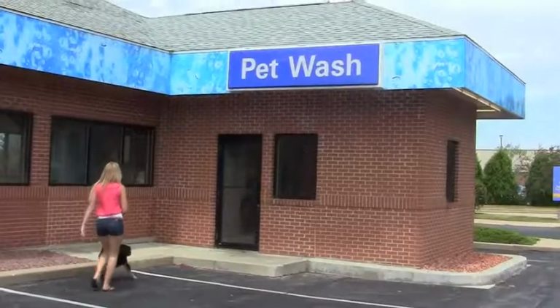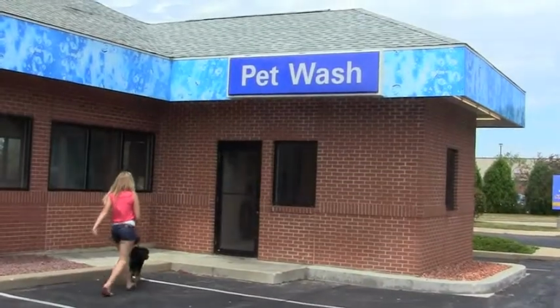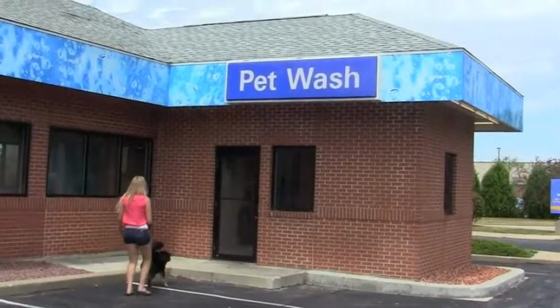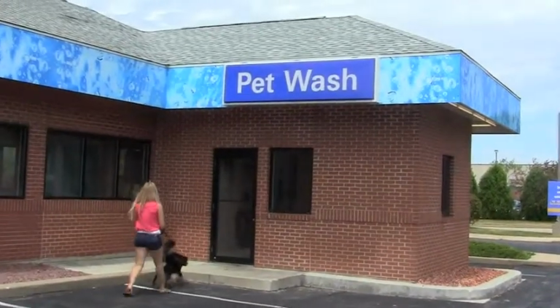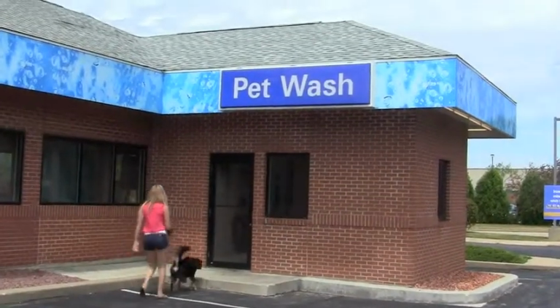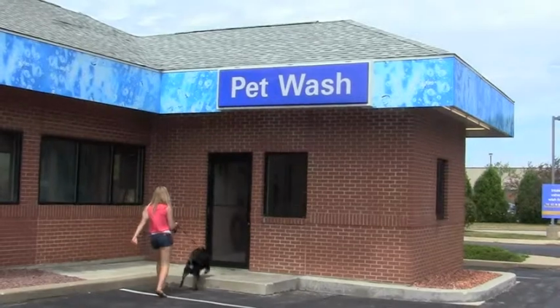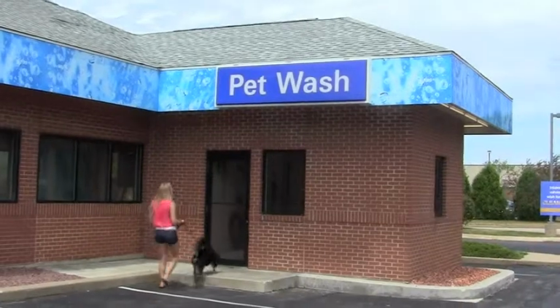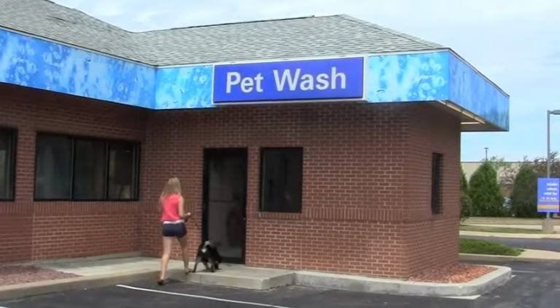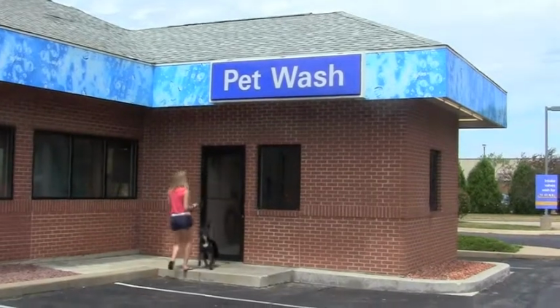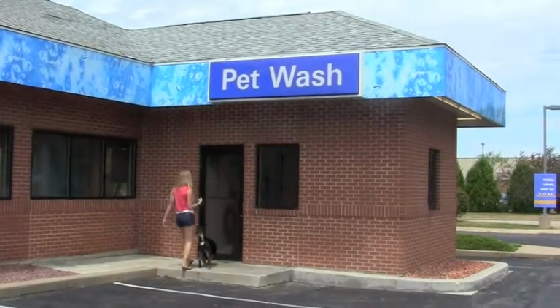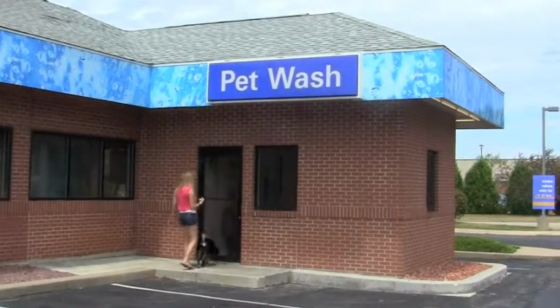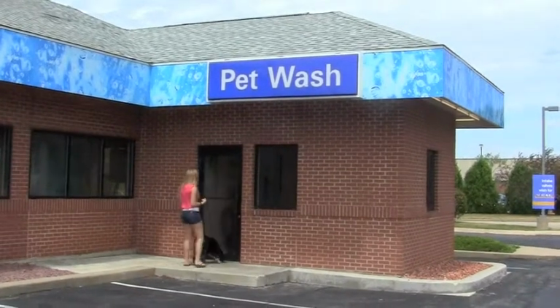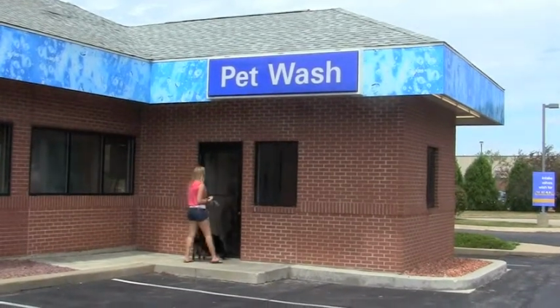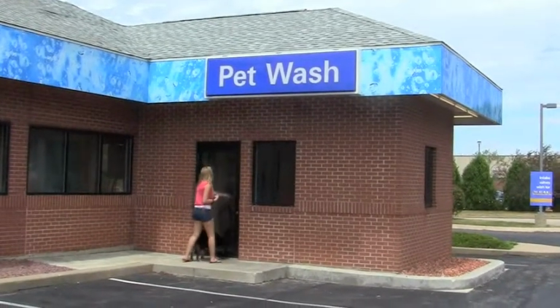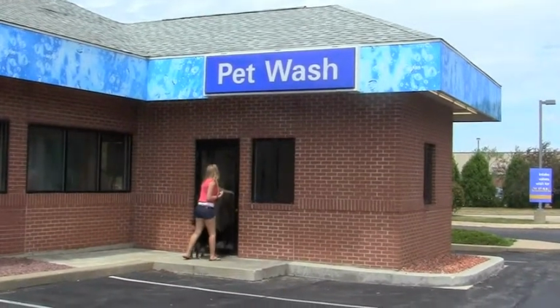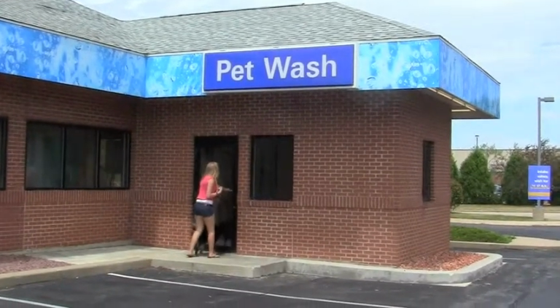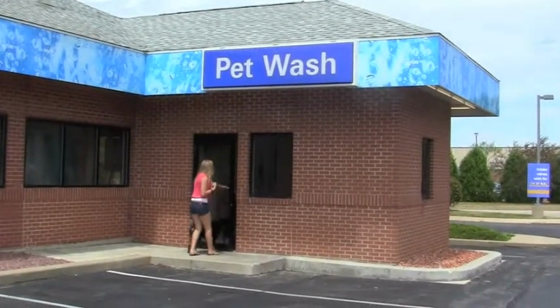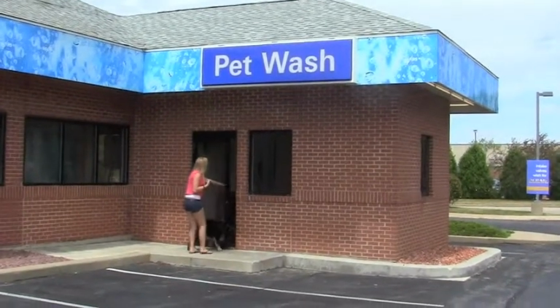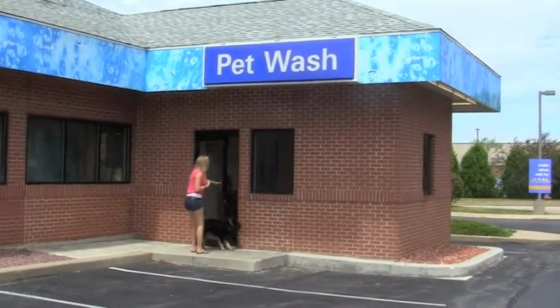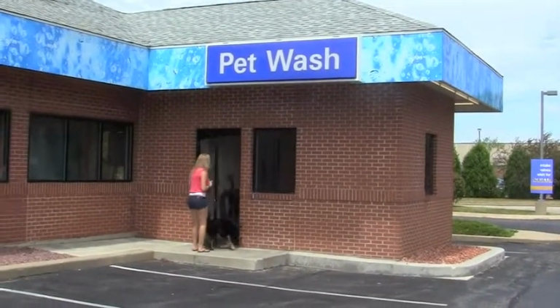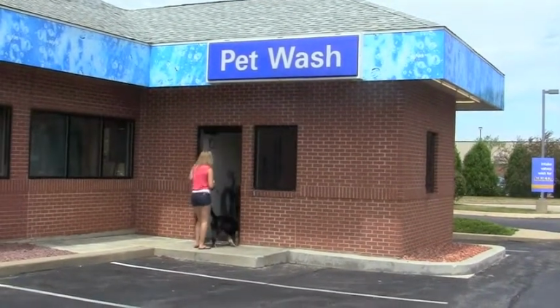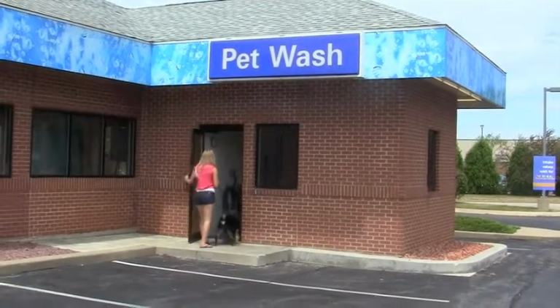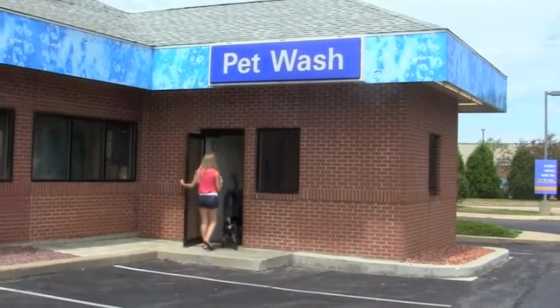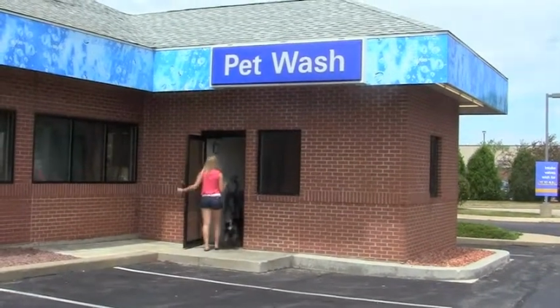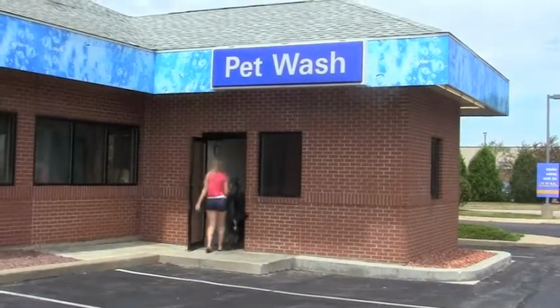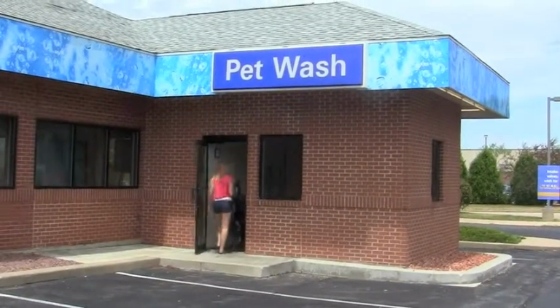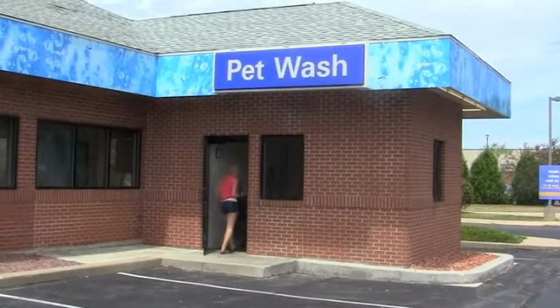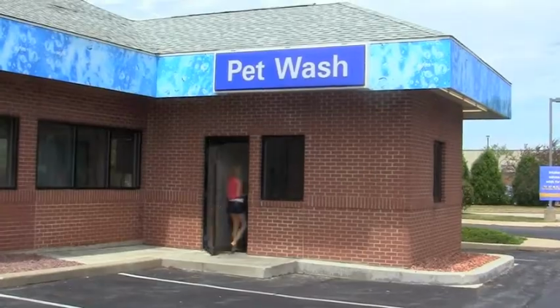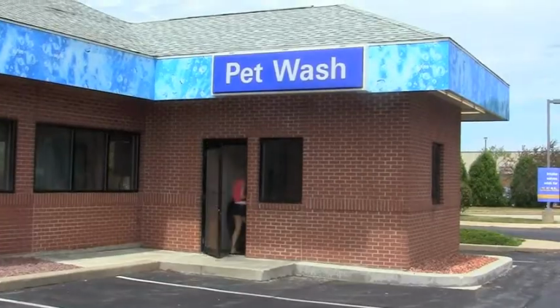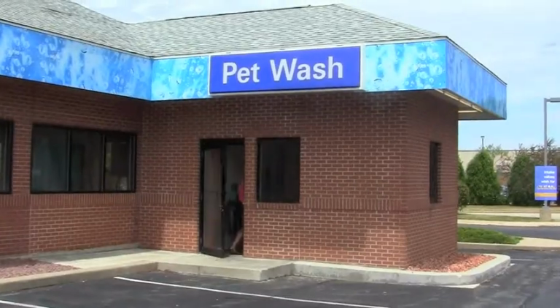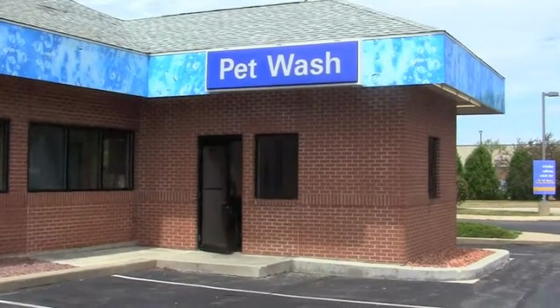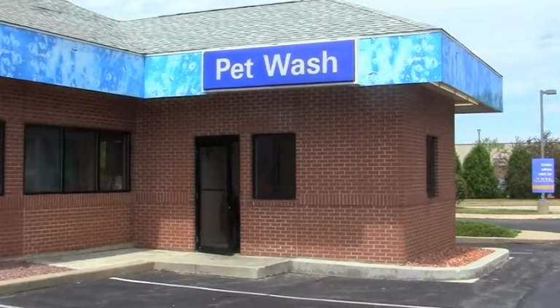Bath day can be a disaster for you and your pet, but it doesn't have to be with the new Wilcombs Pet Wash. Just follow these quick and easy tips.